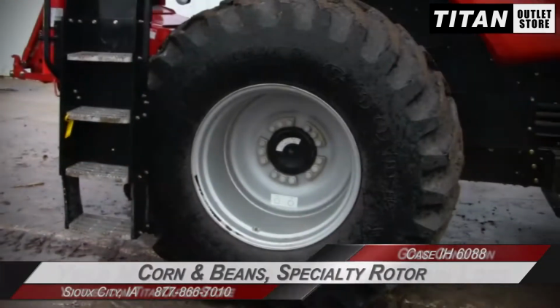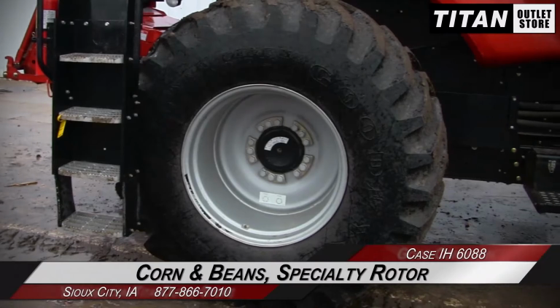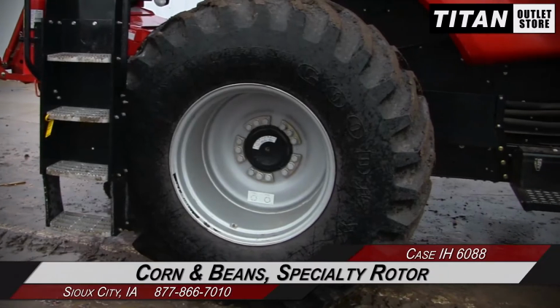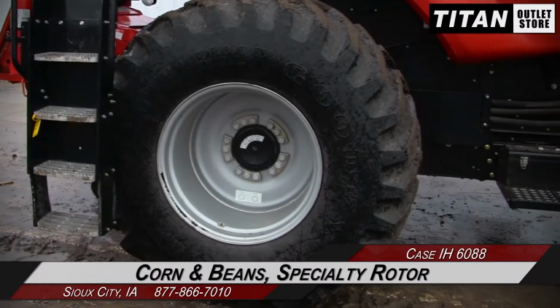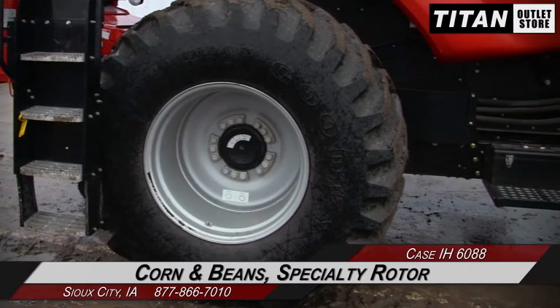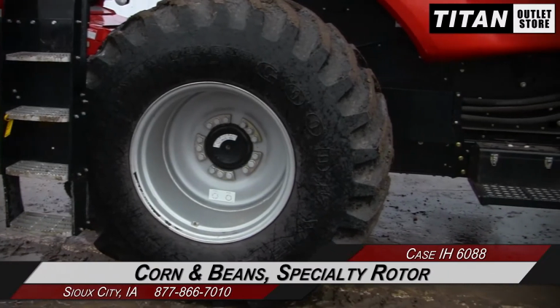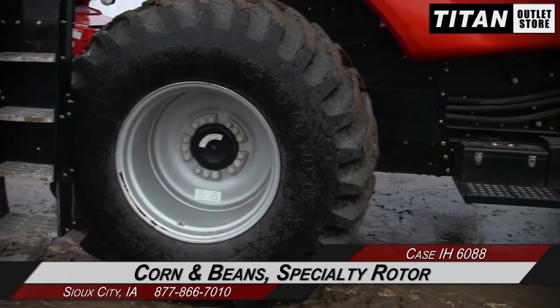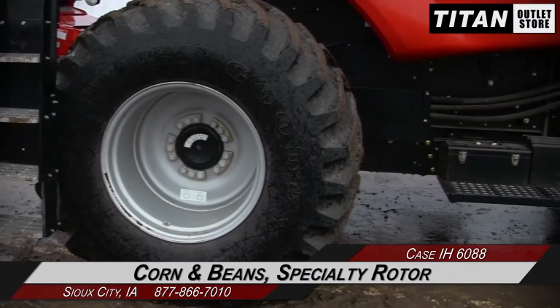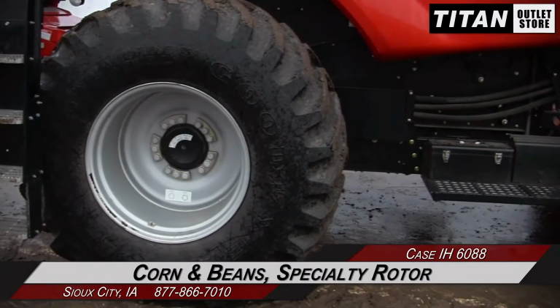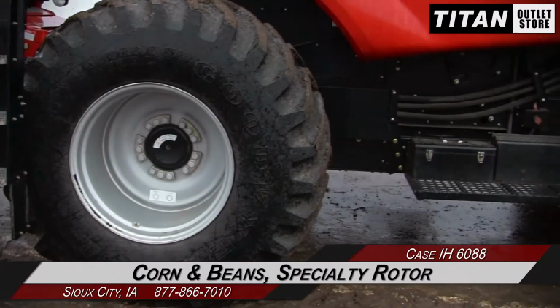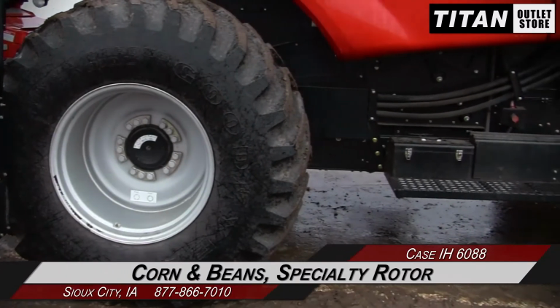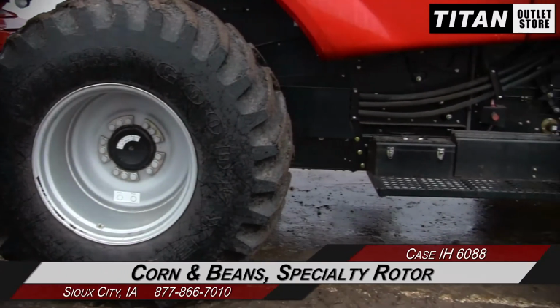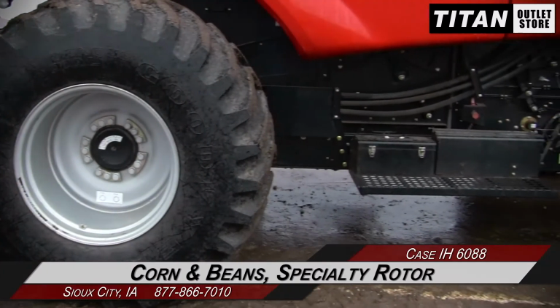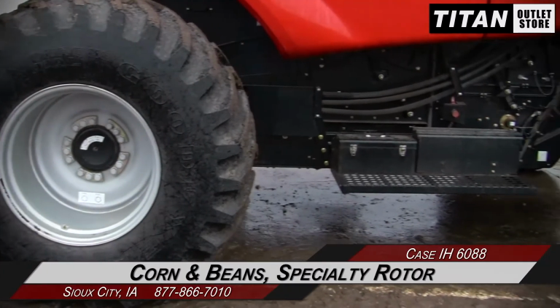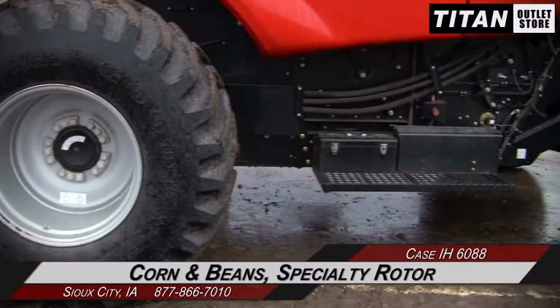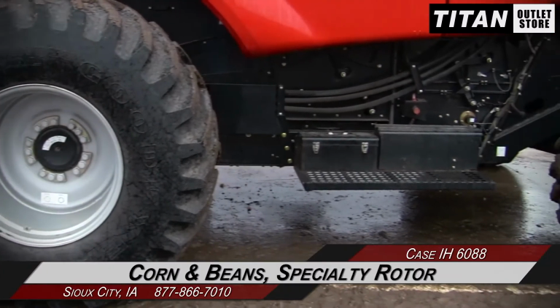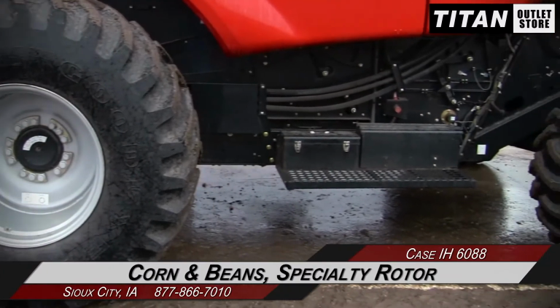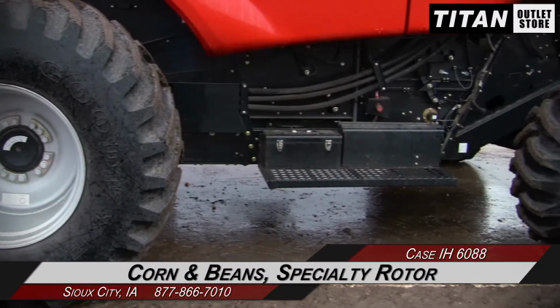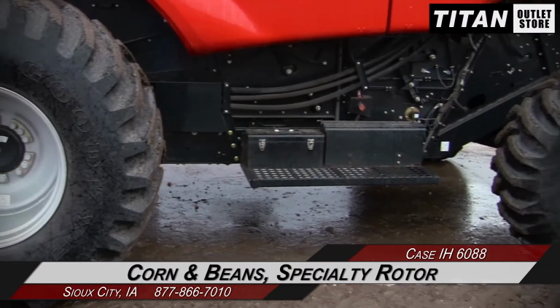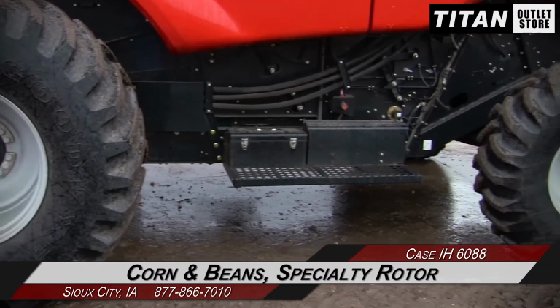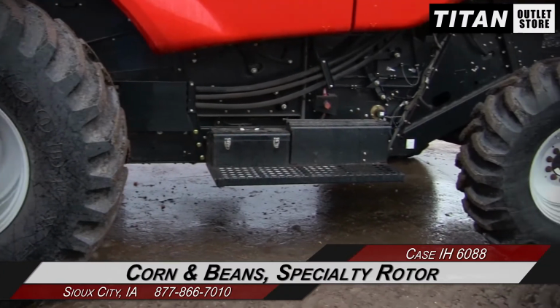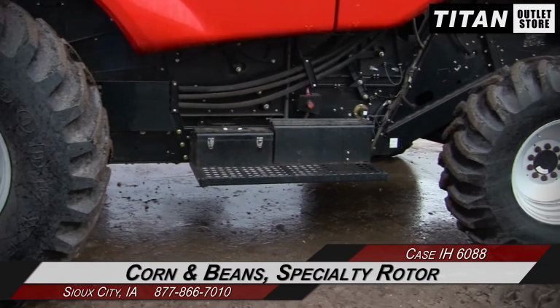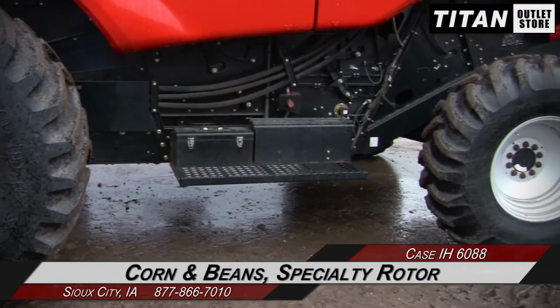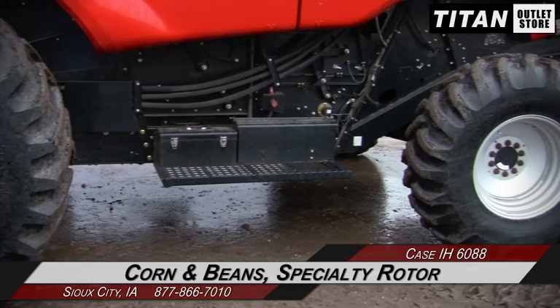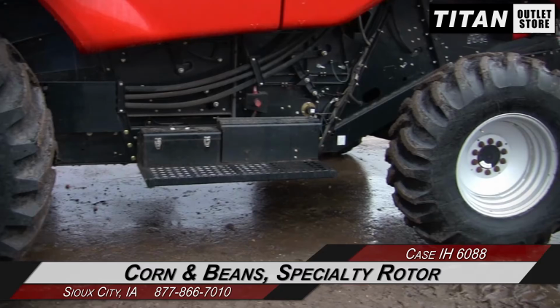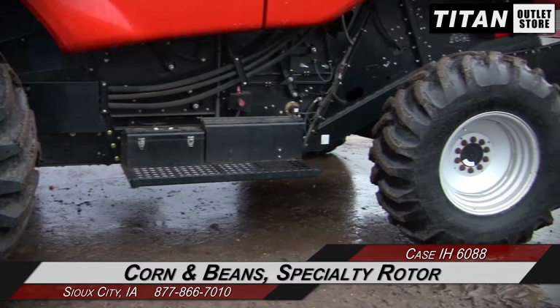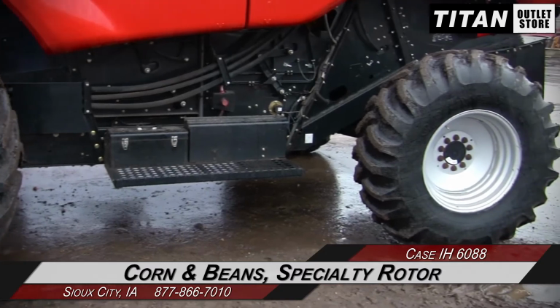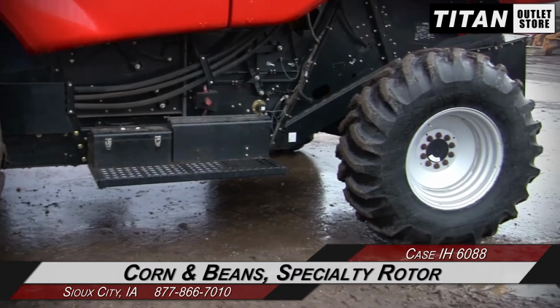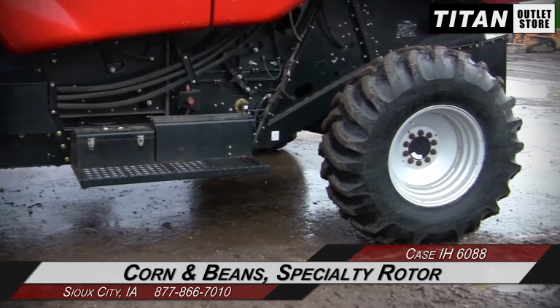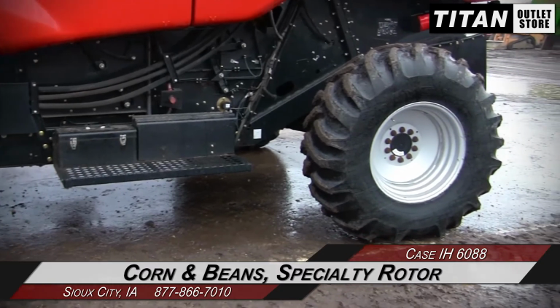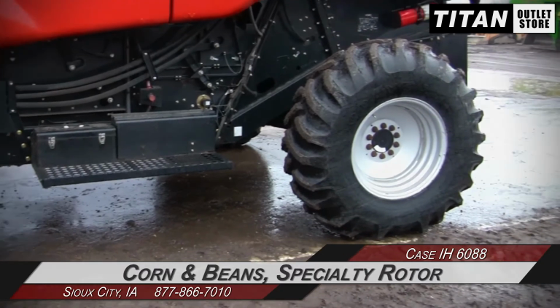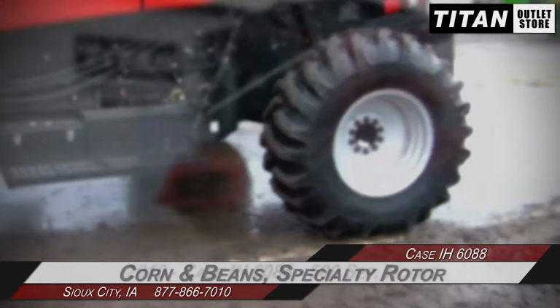This 6088 is set up for corn and beans. It features specialty rotary separation and dual cylinder speed.